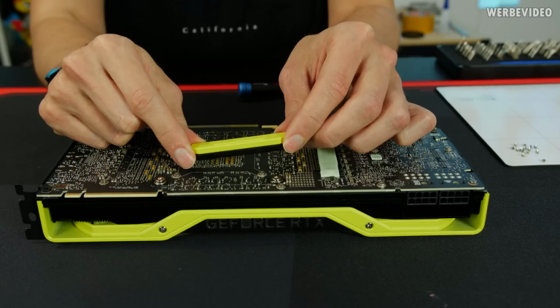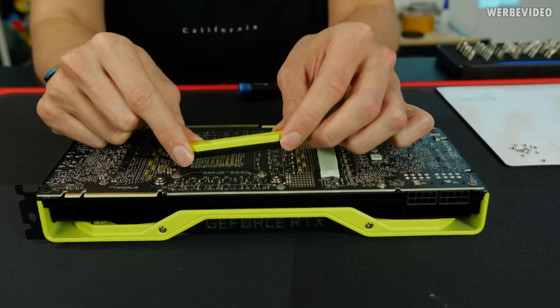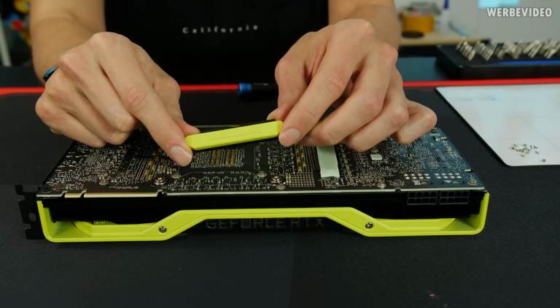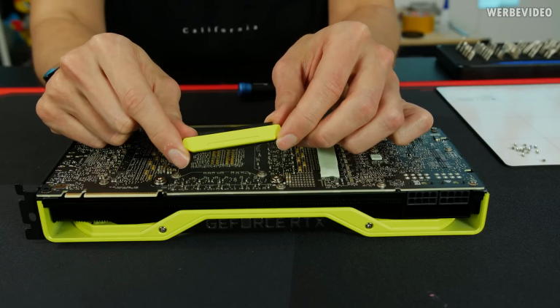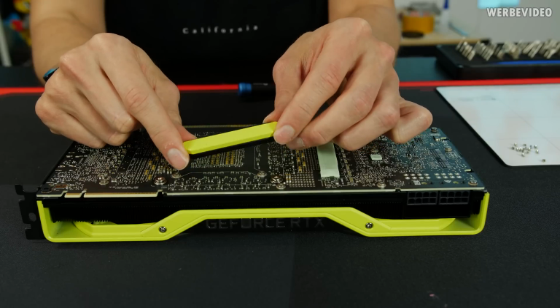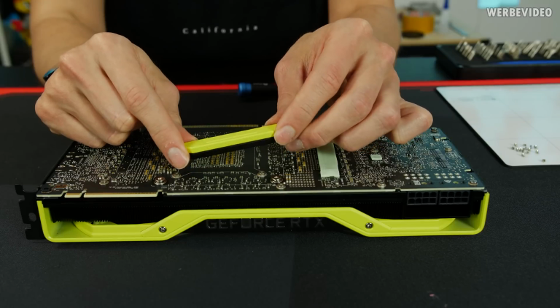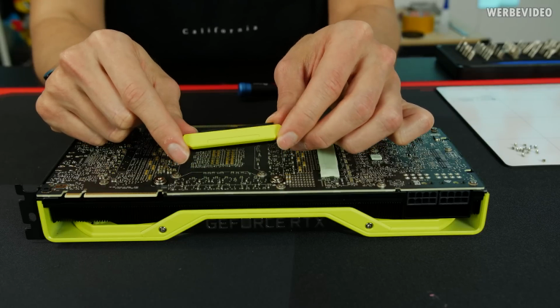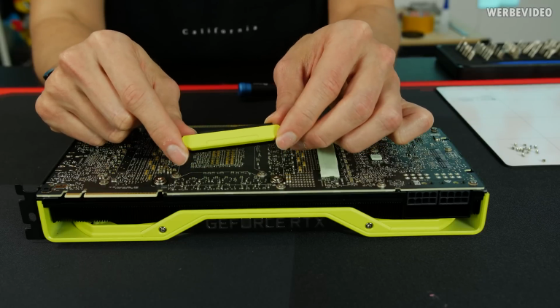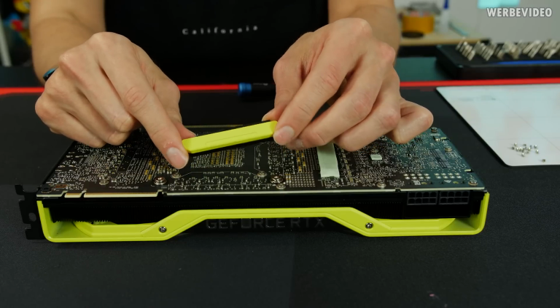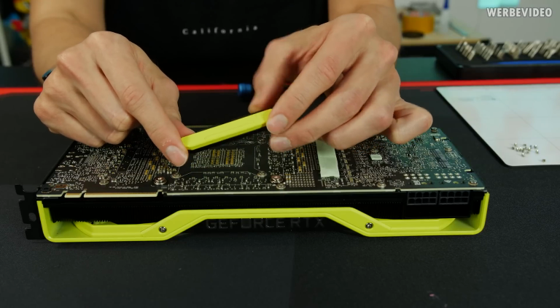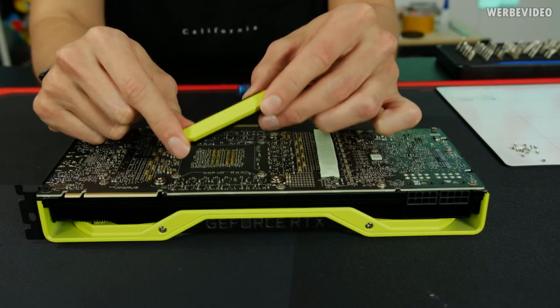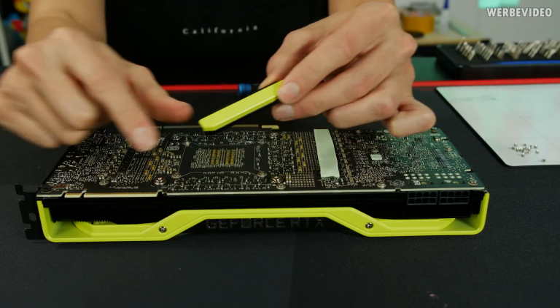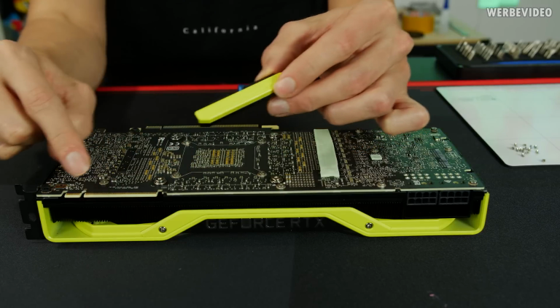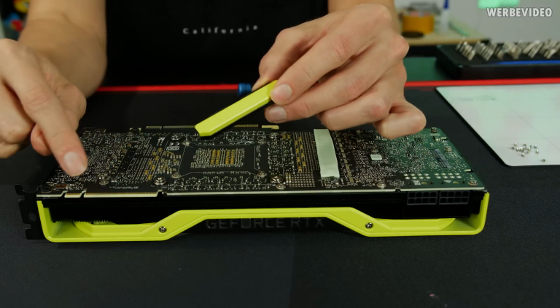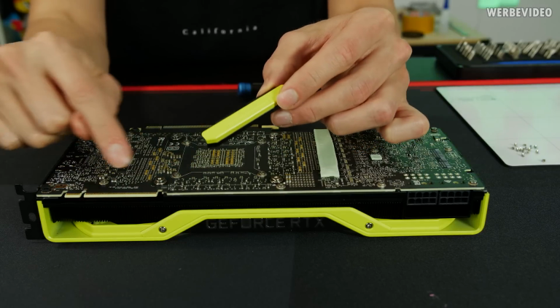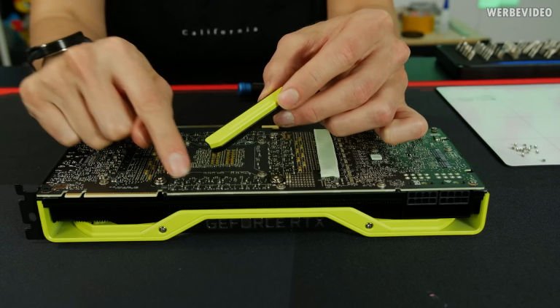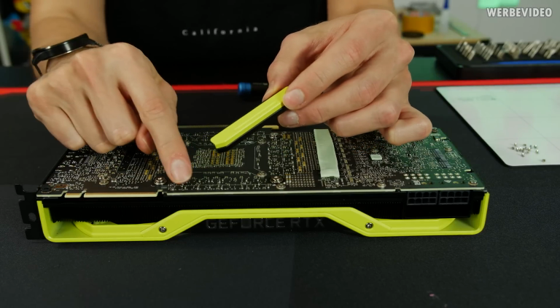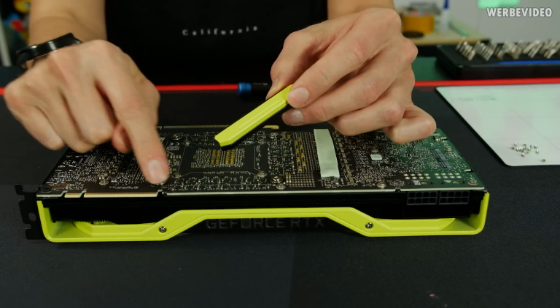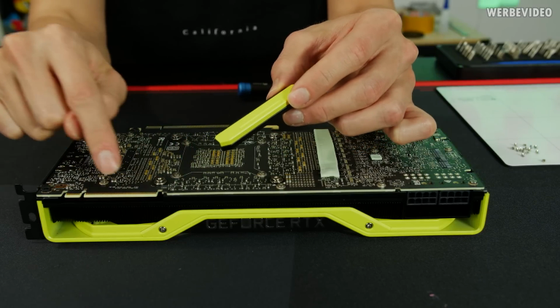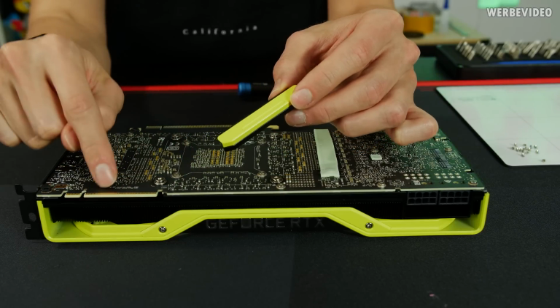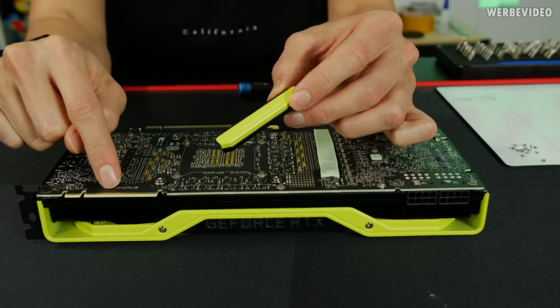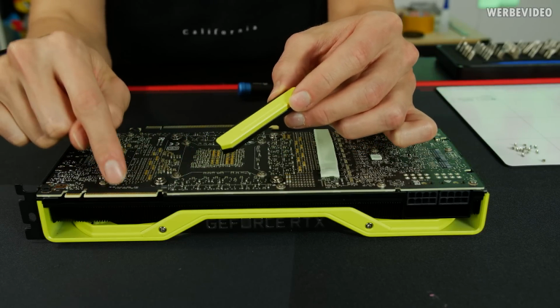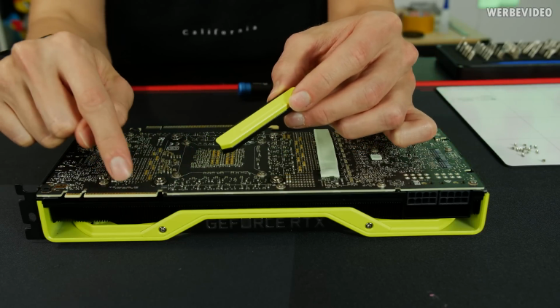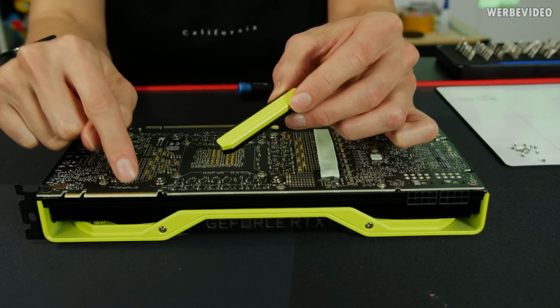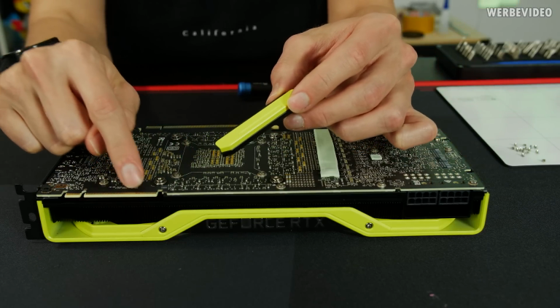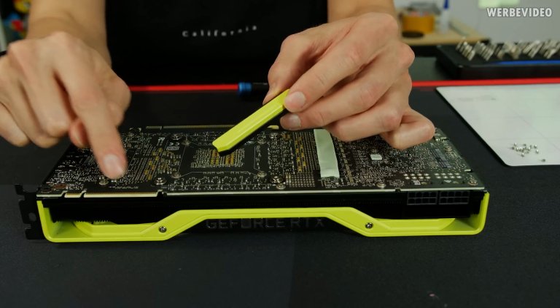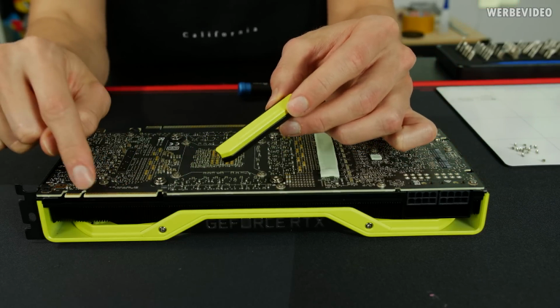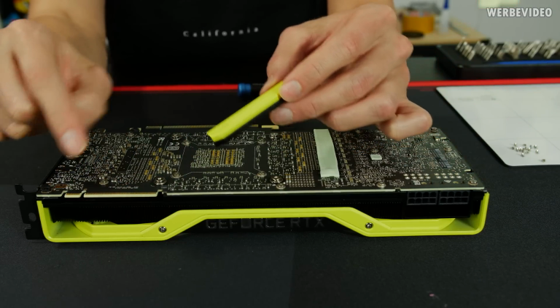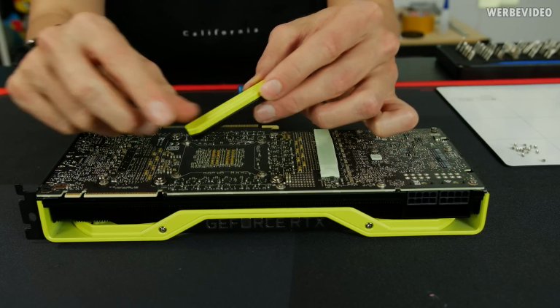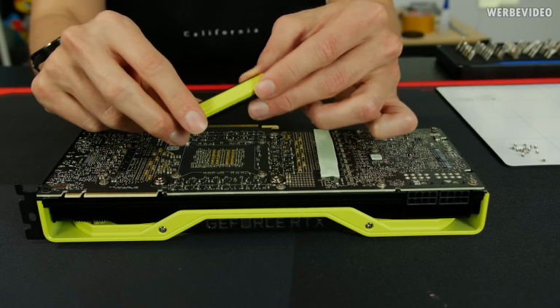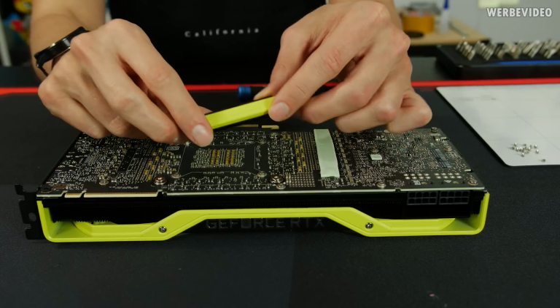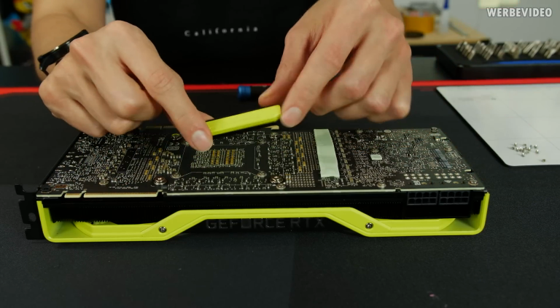We also have the NVLink cover here. Unfortunately, I don't think that anybody will run two of those identical cards in SLI.